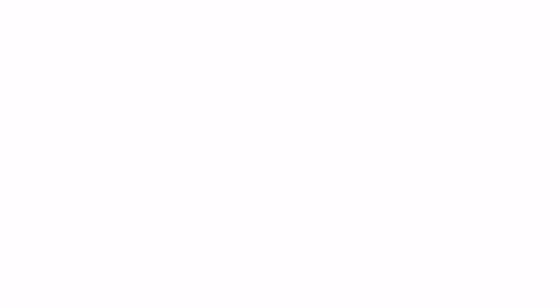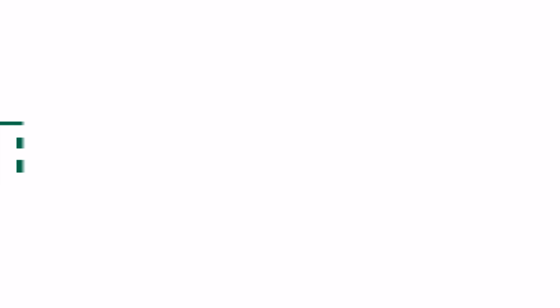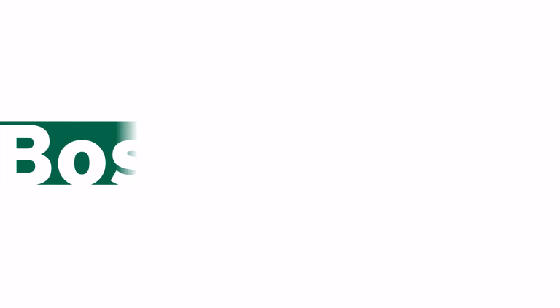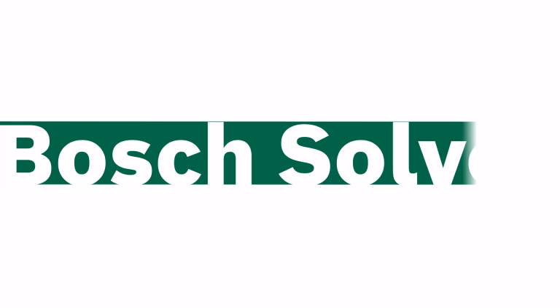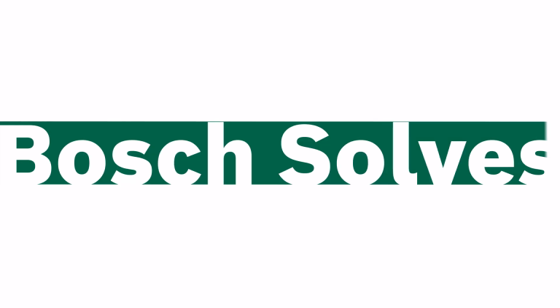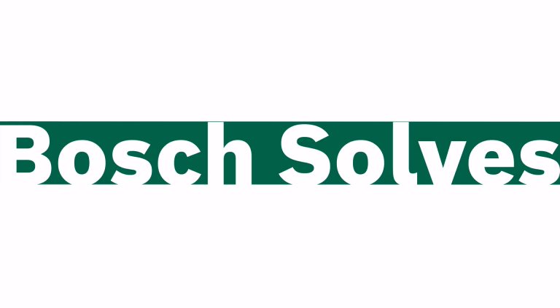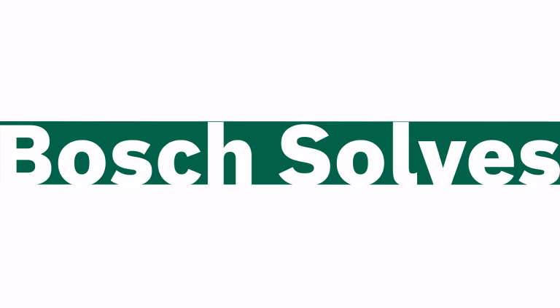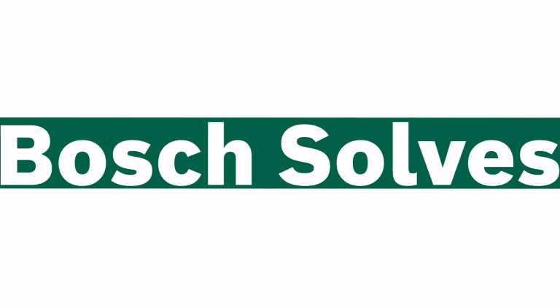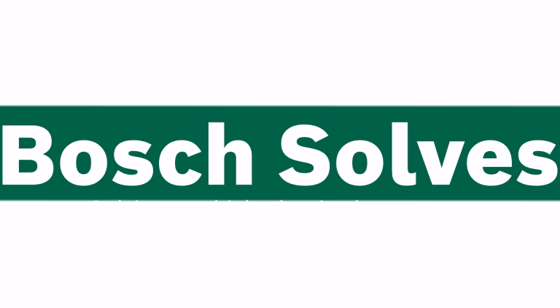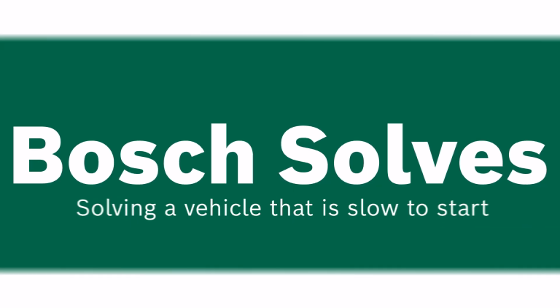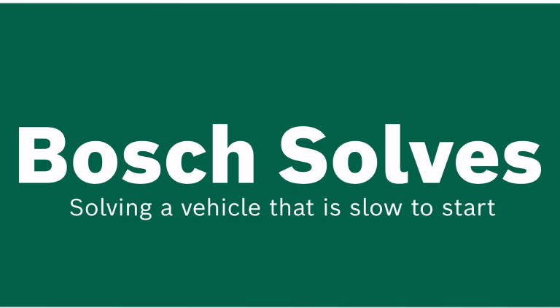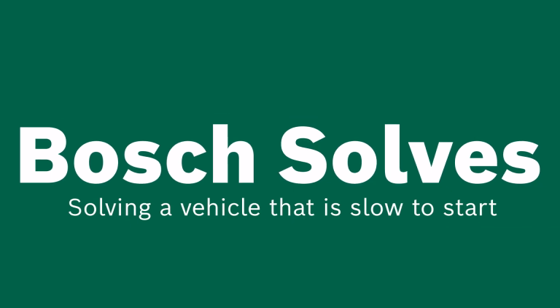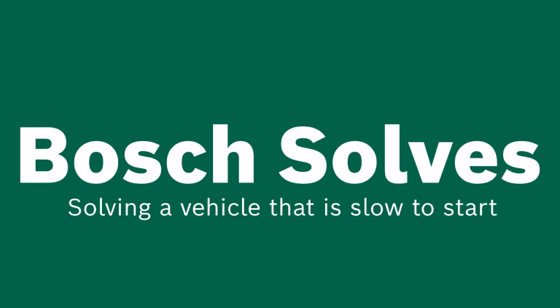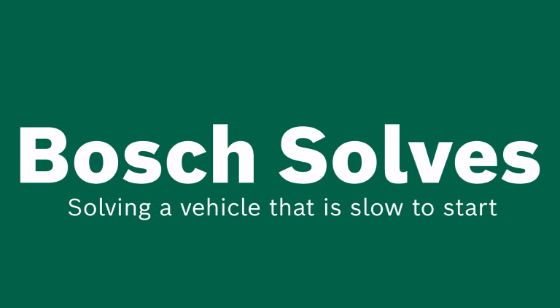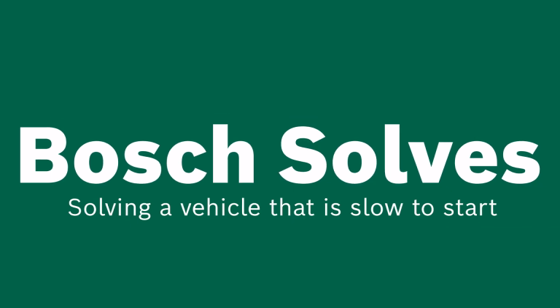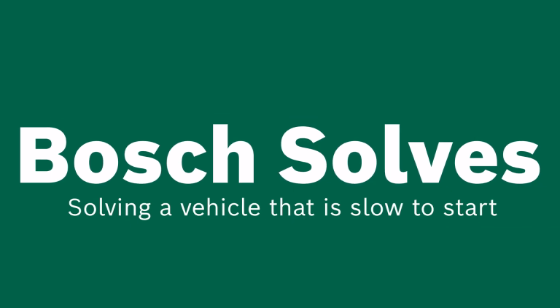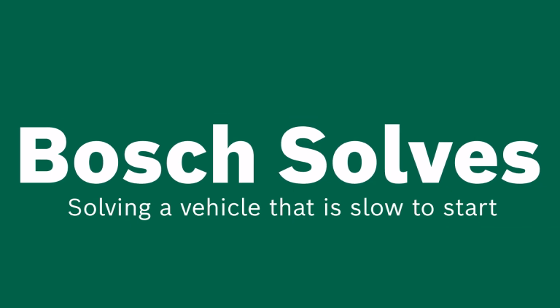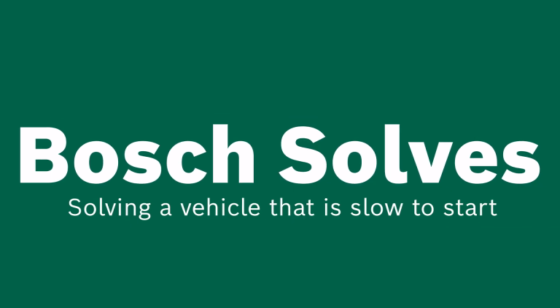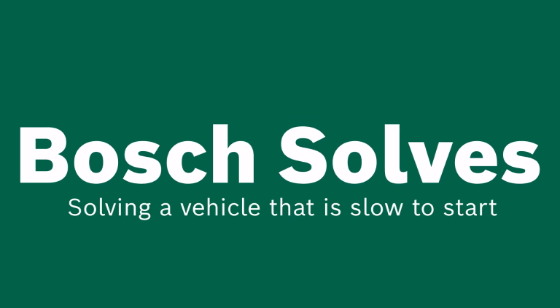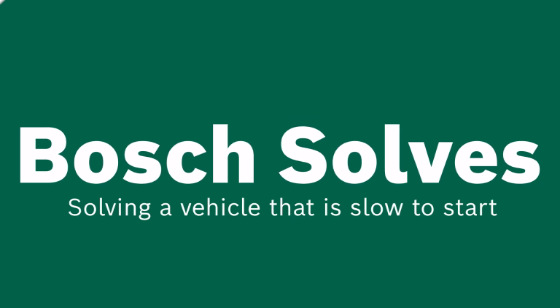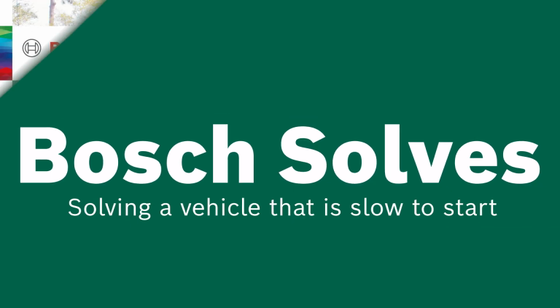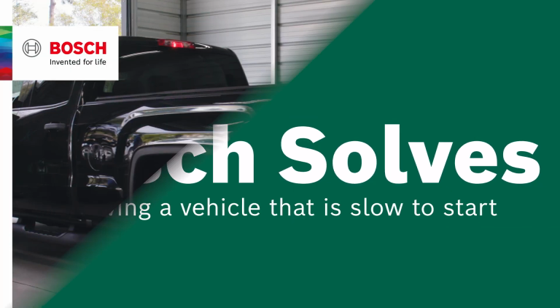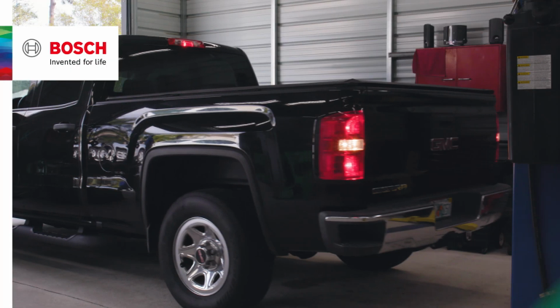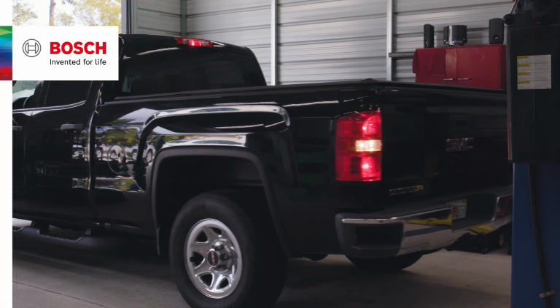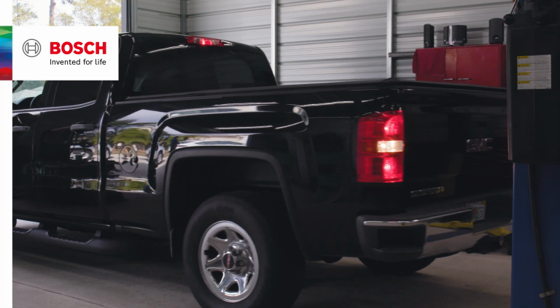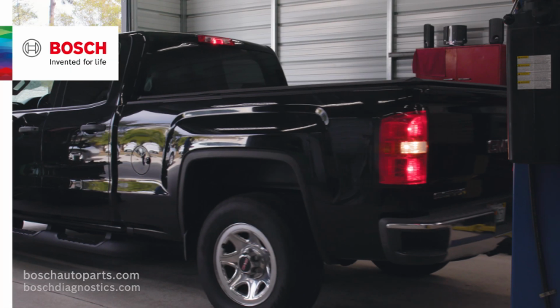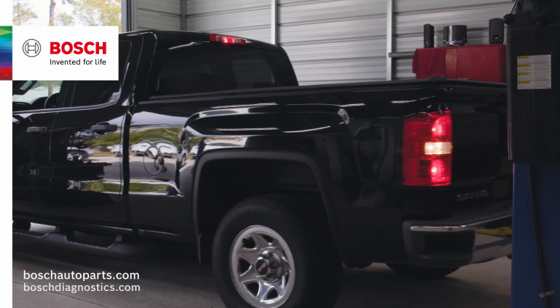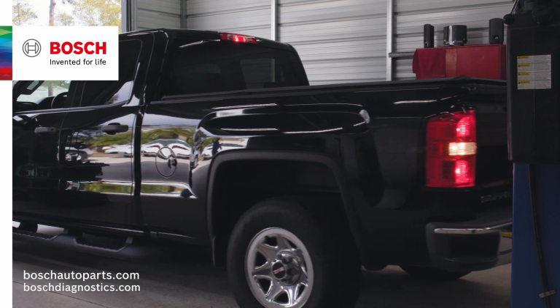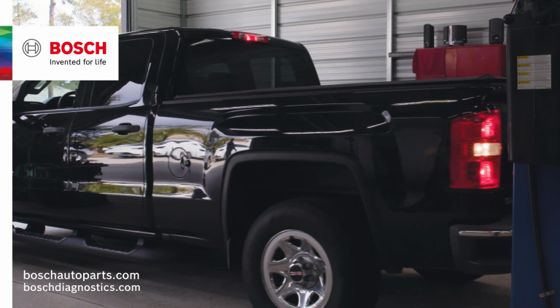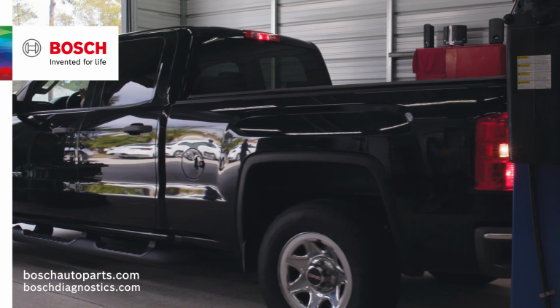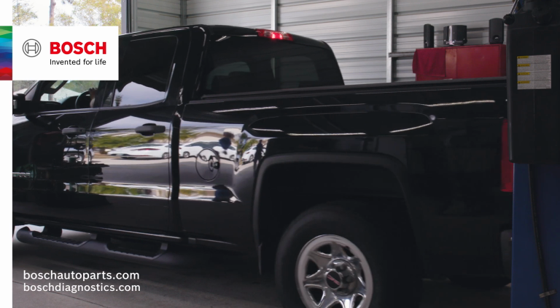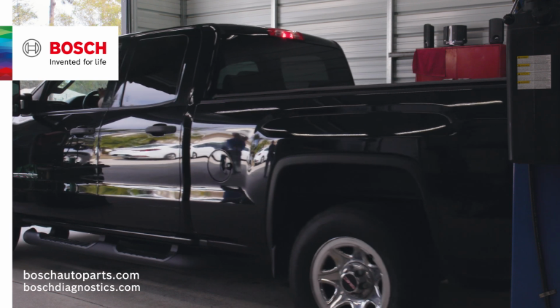Welcome to another edition of Bosch Solves. The vehicle we have in today is slow cranking when trying to start.